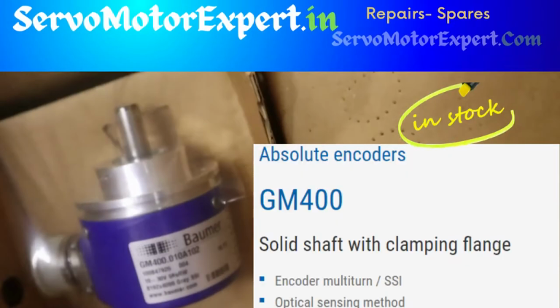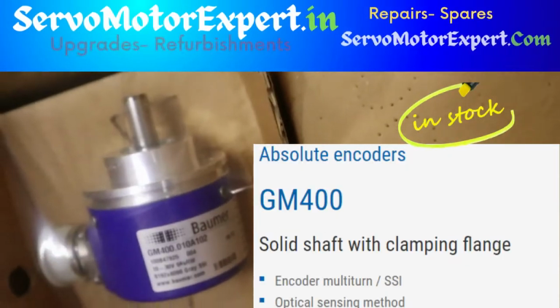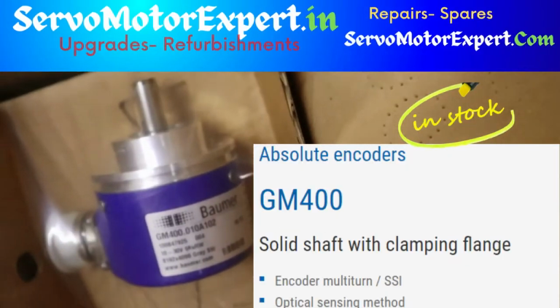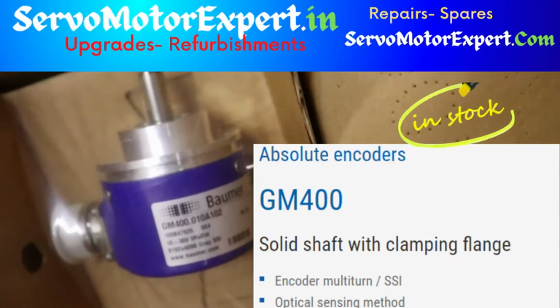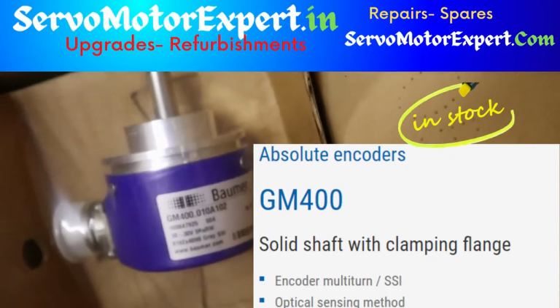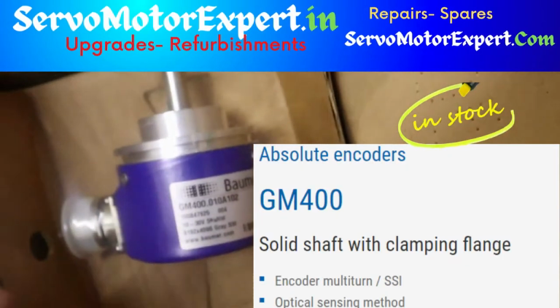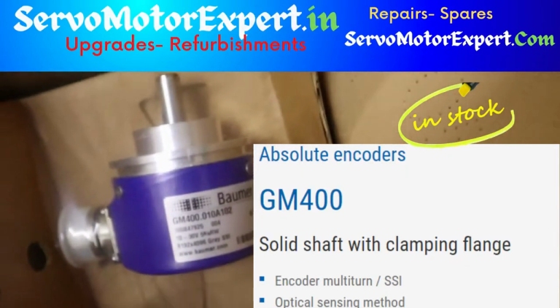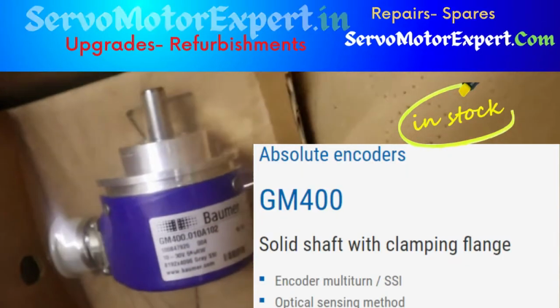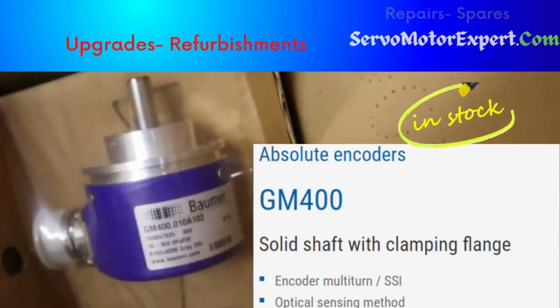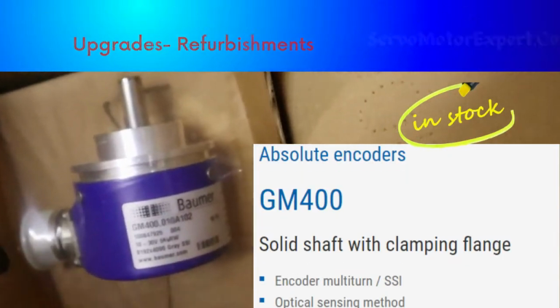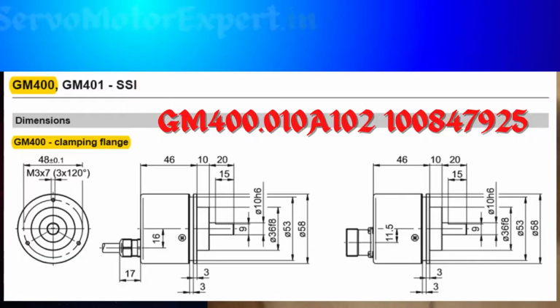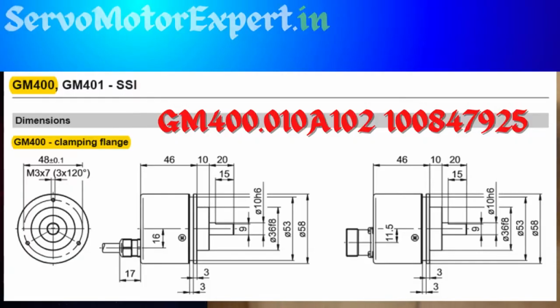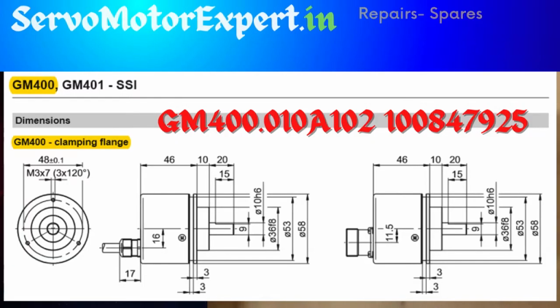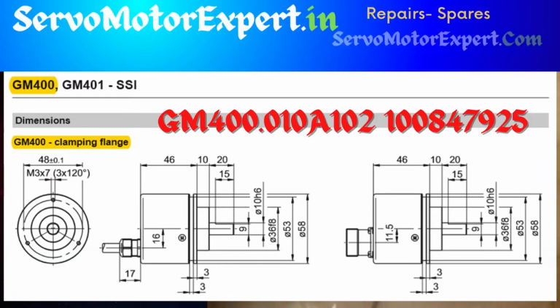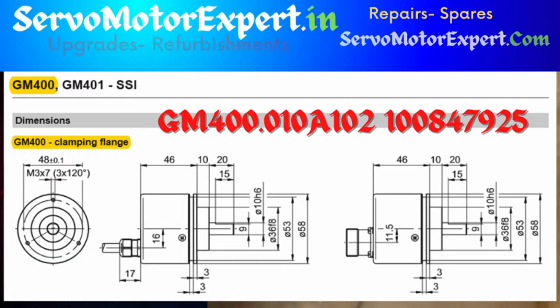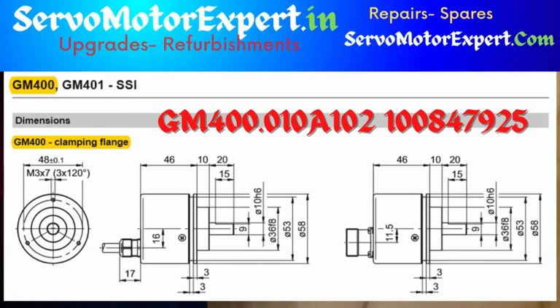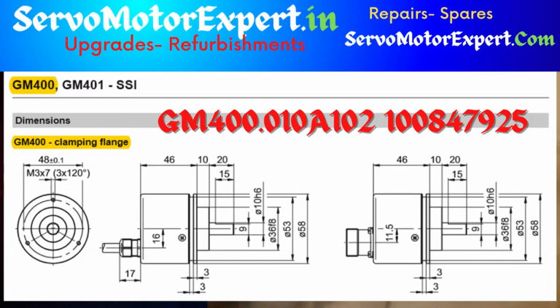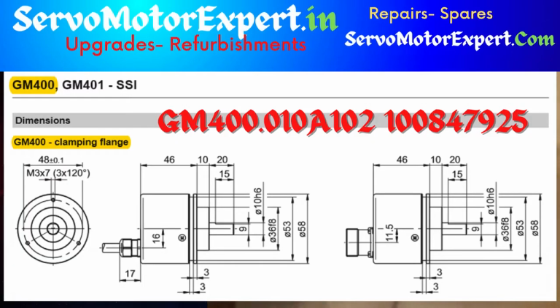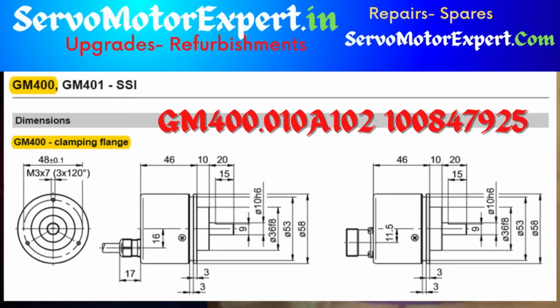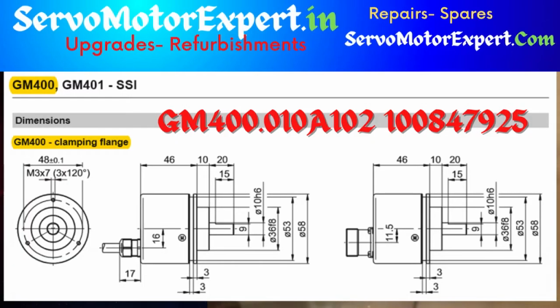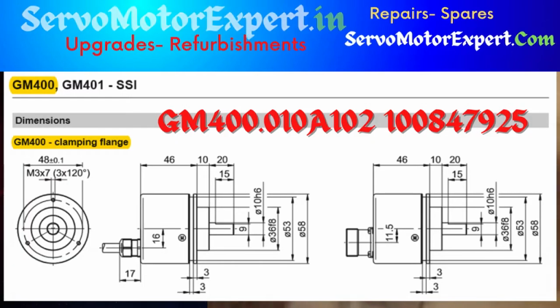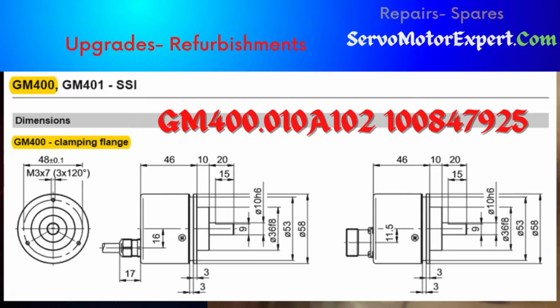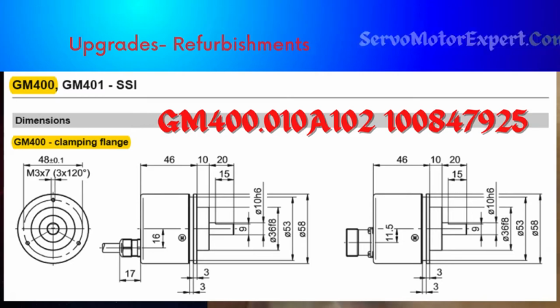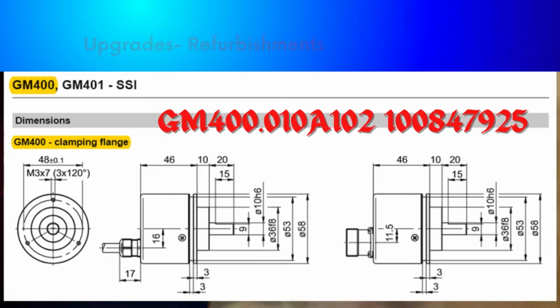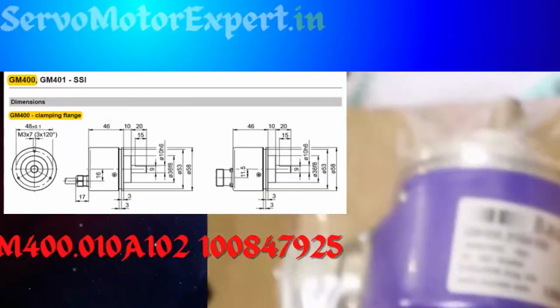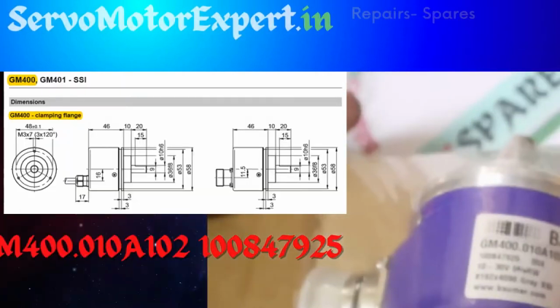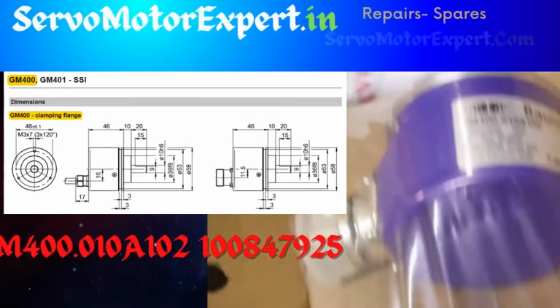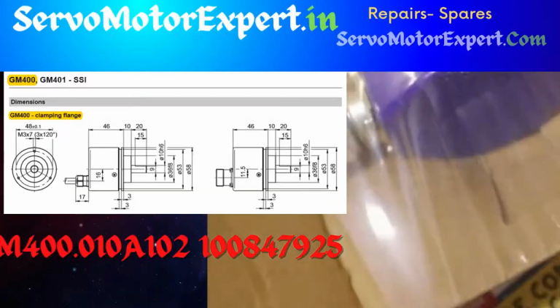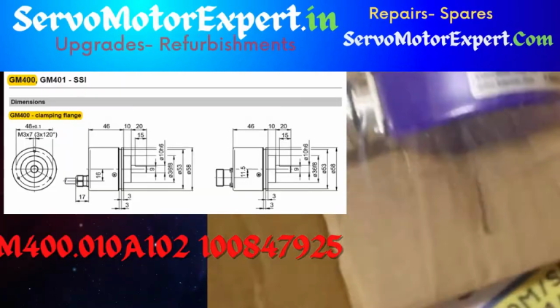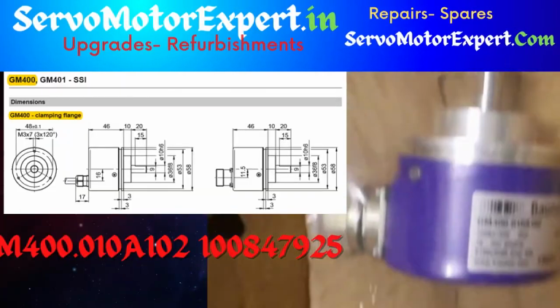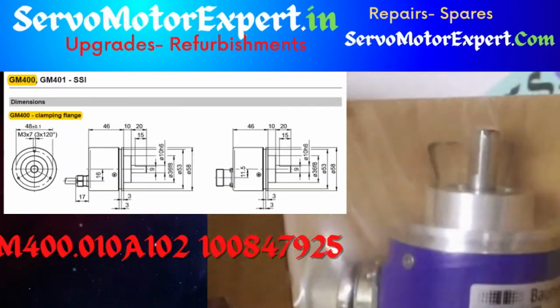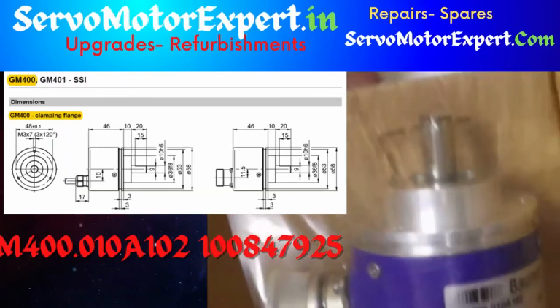It's a 25-bit encoder — single turn is 13 bits and multi-turn is 12 bits.